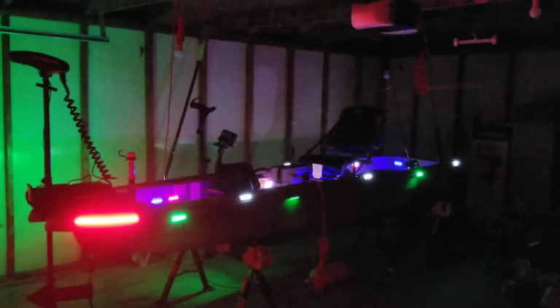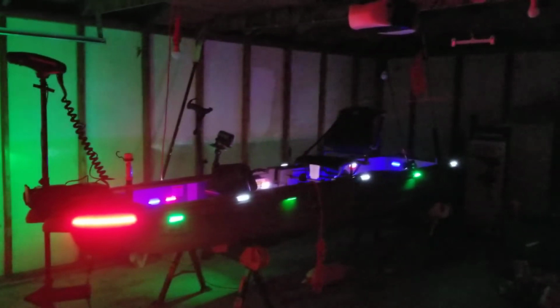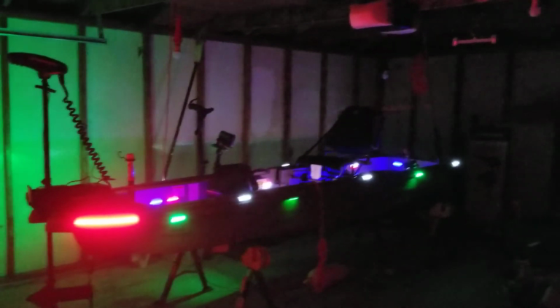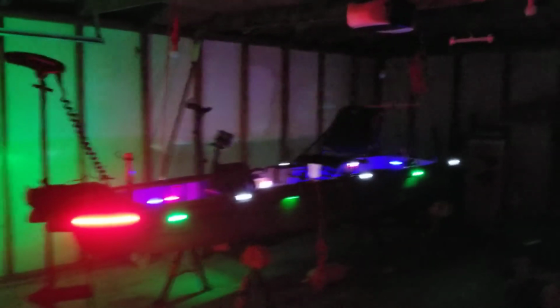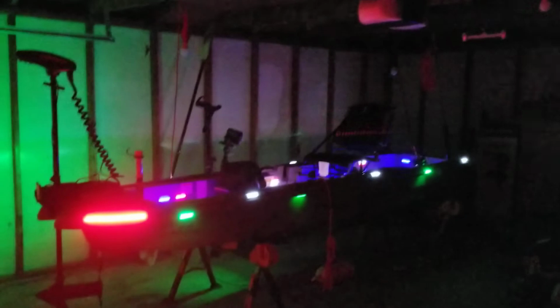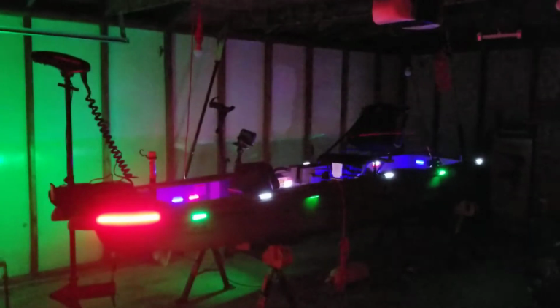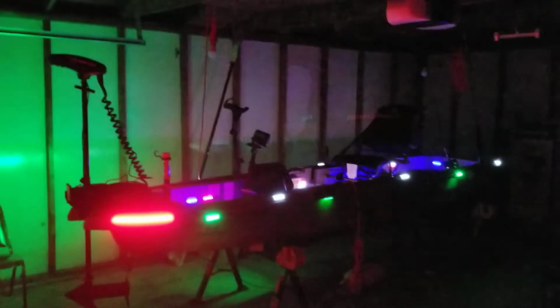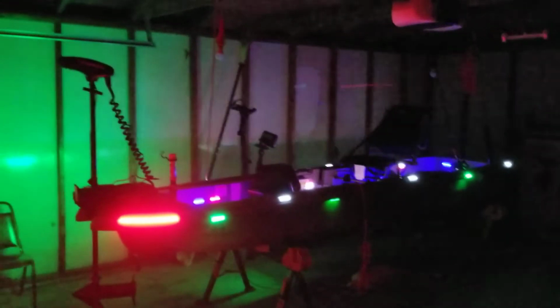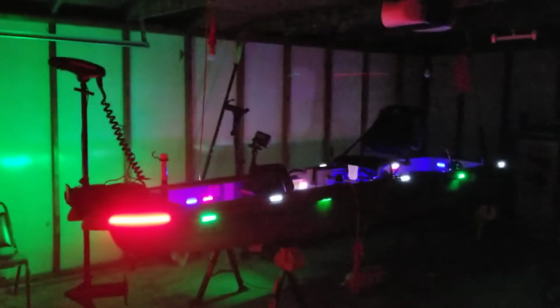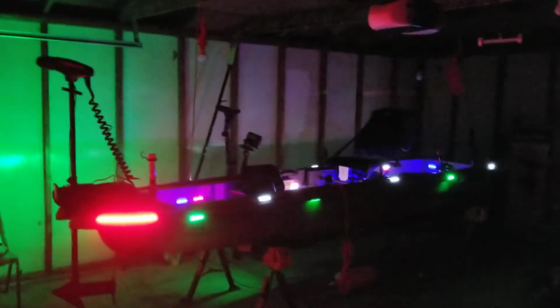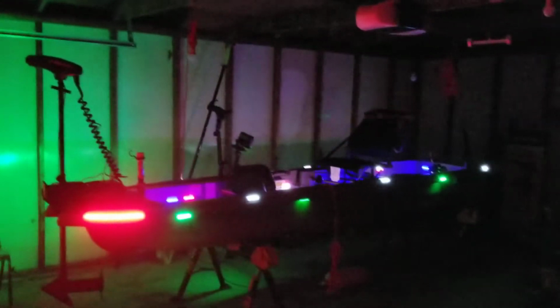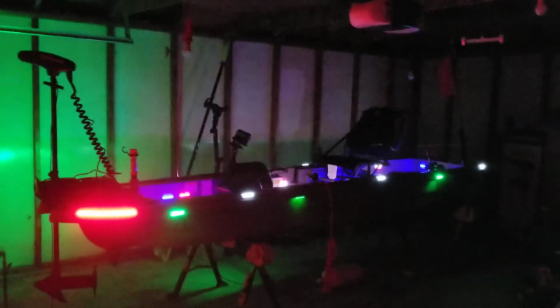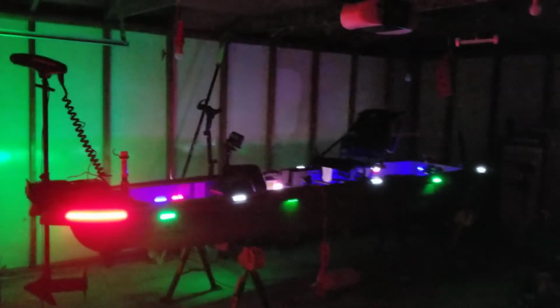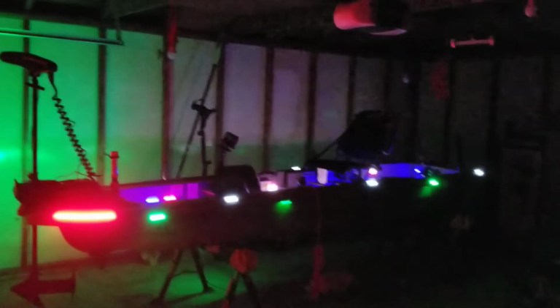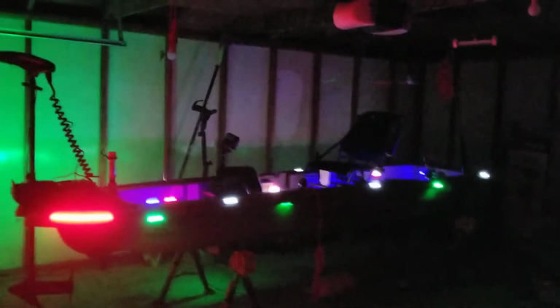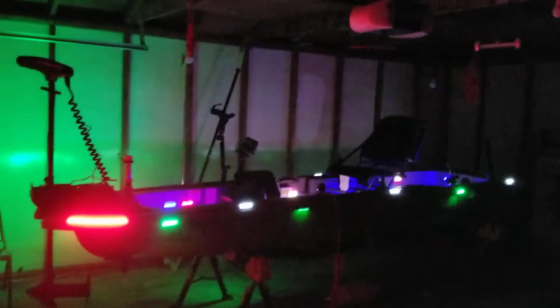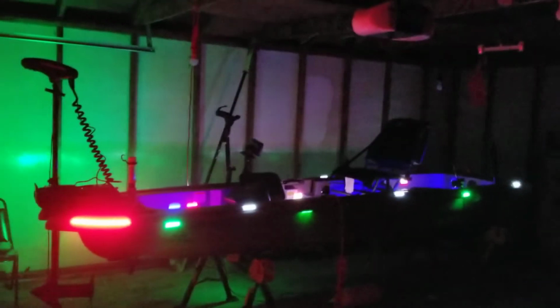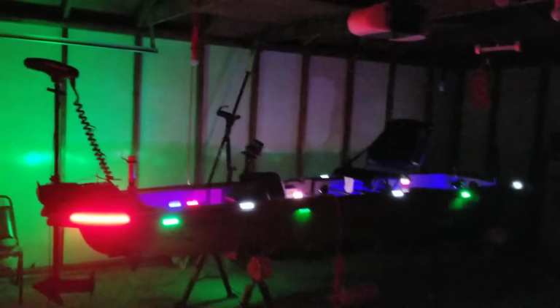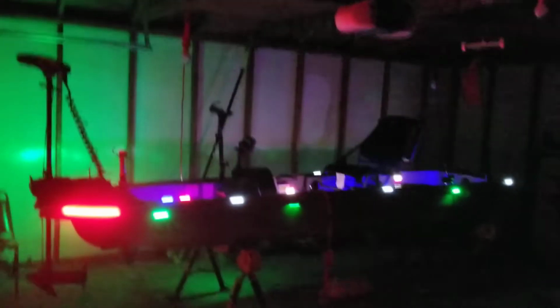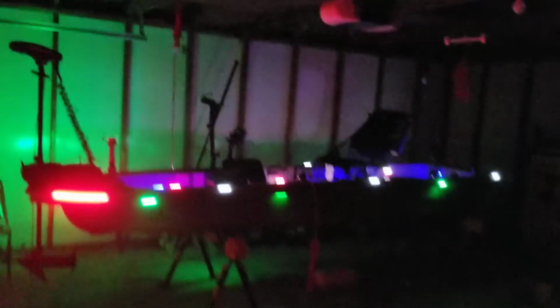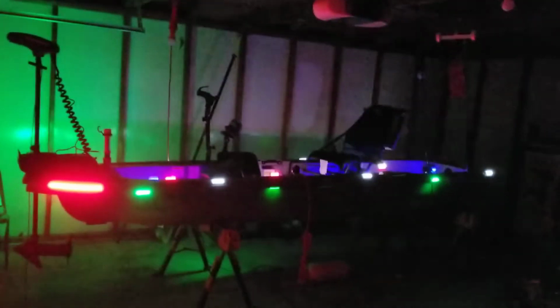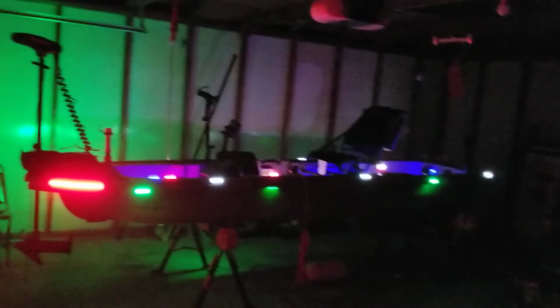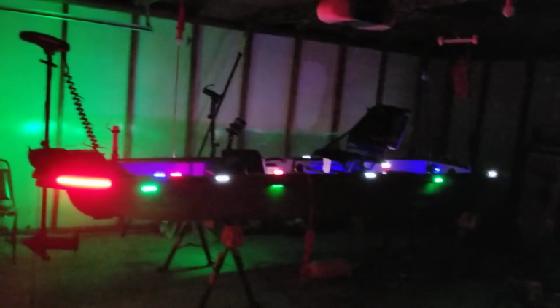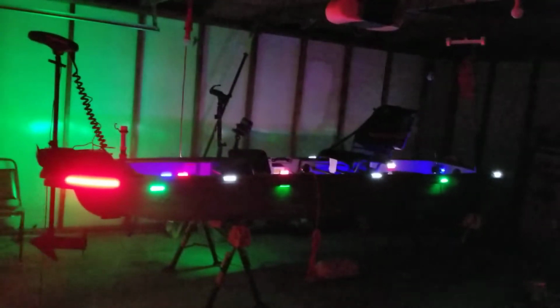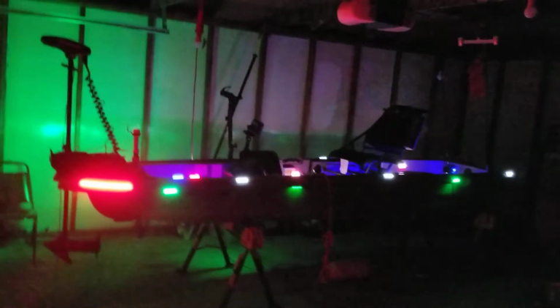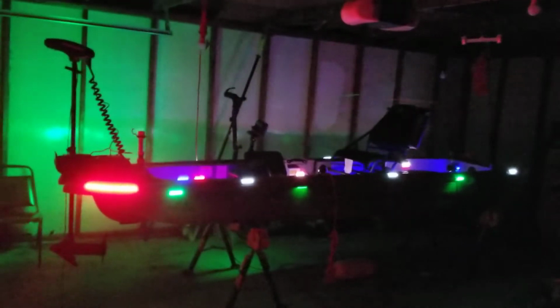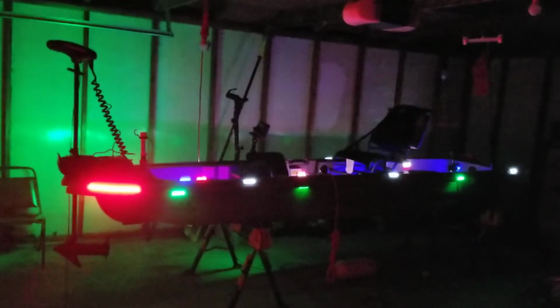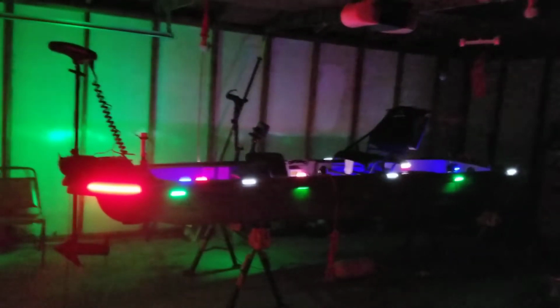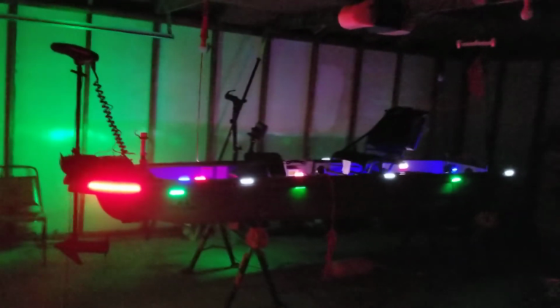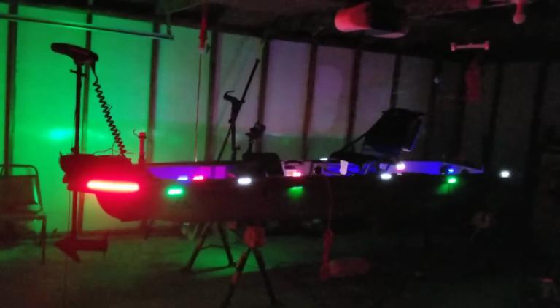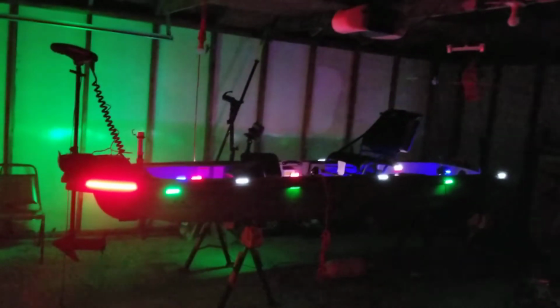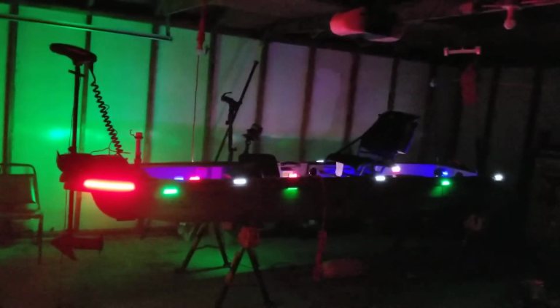The only thing left is to add my bilge pumps and I'm good to go.